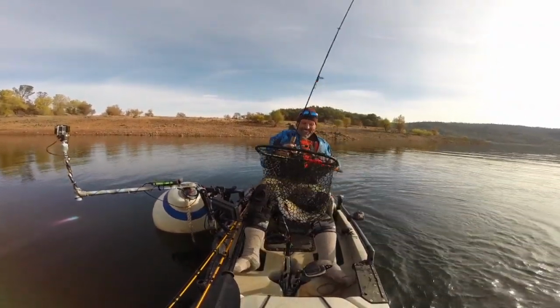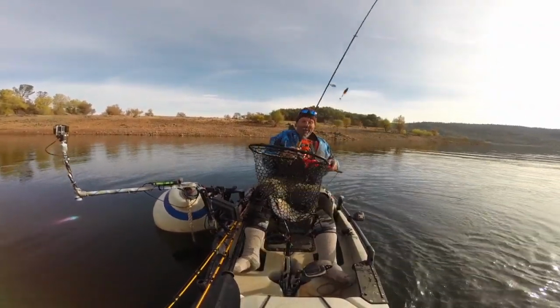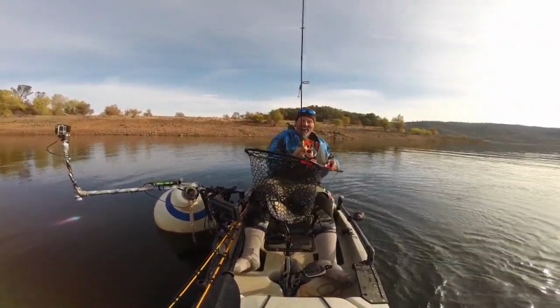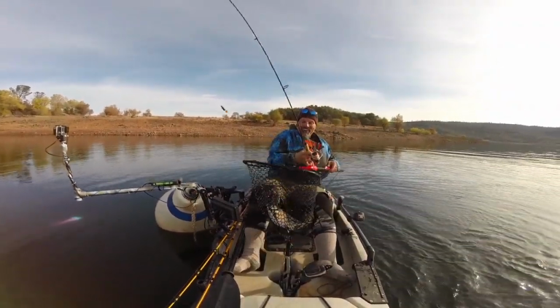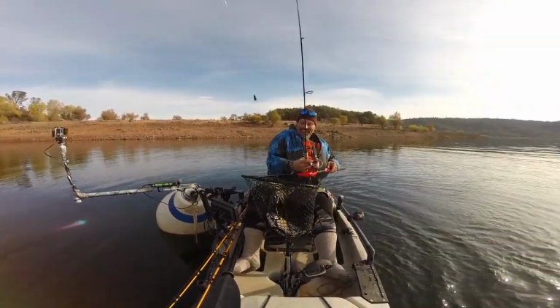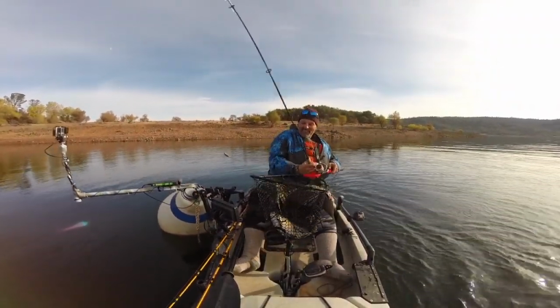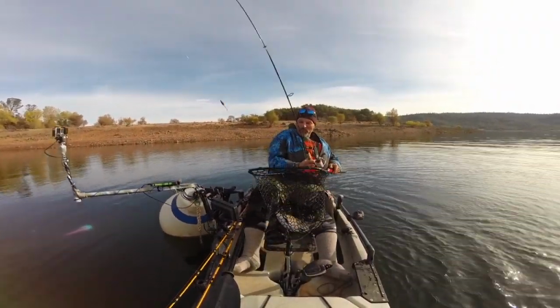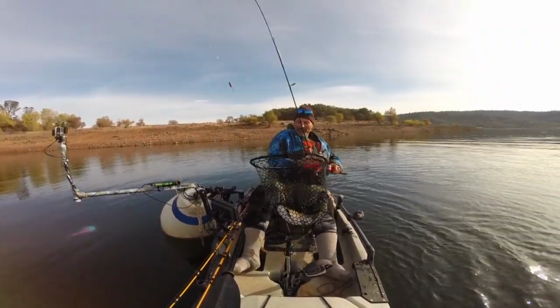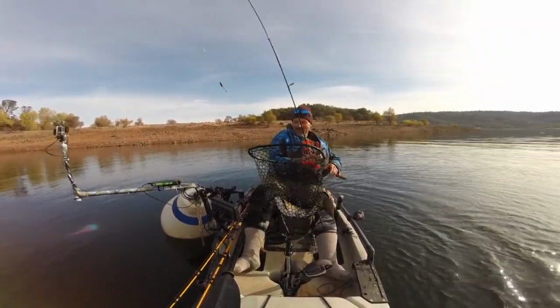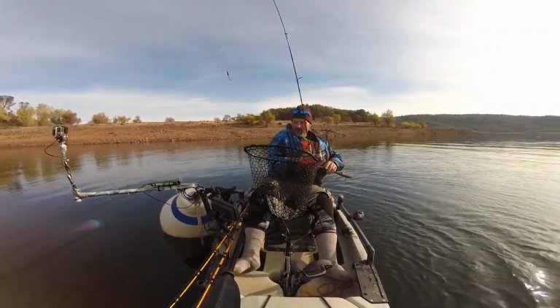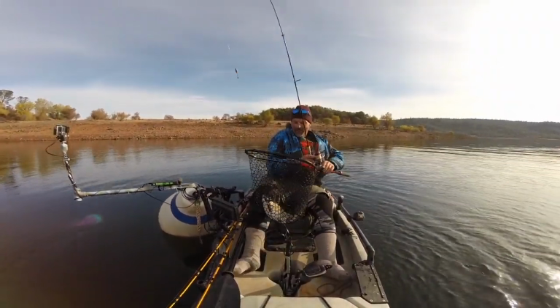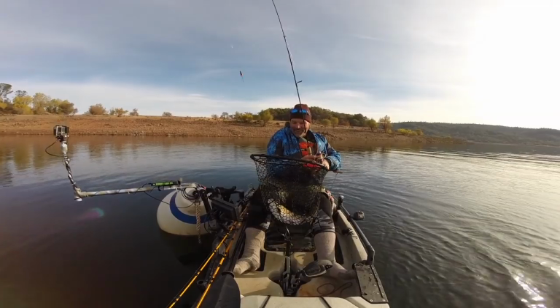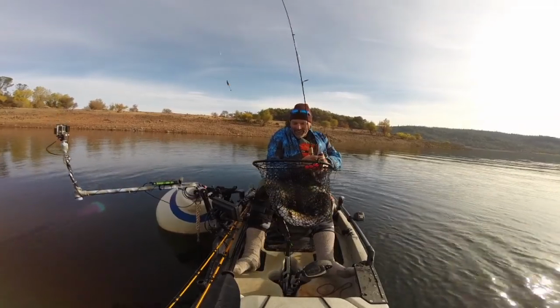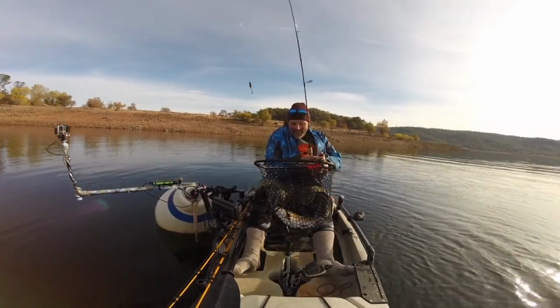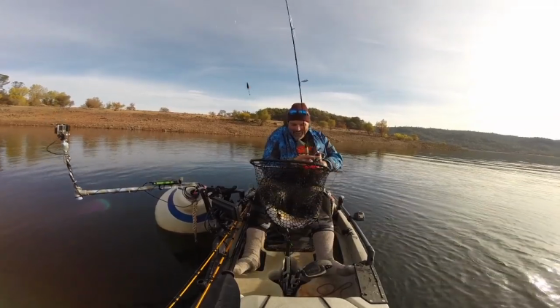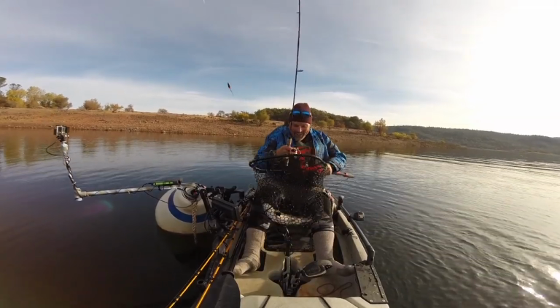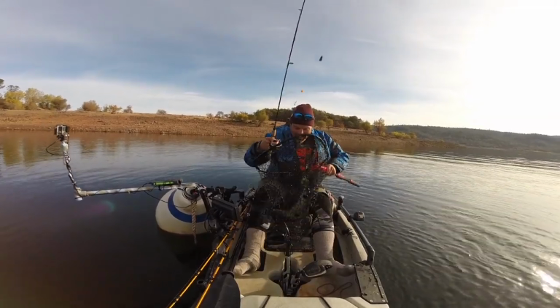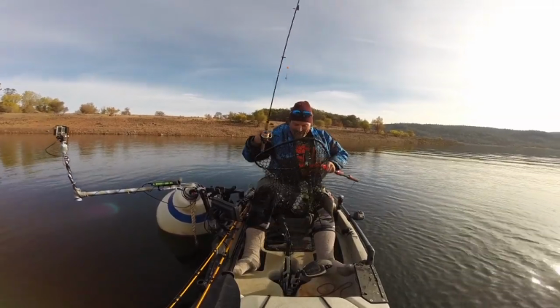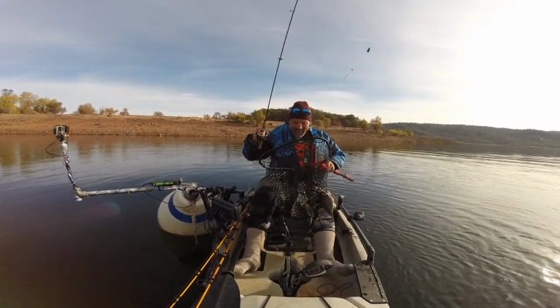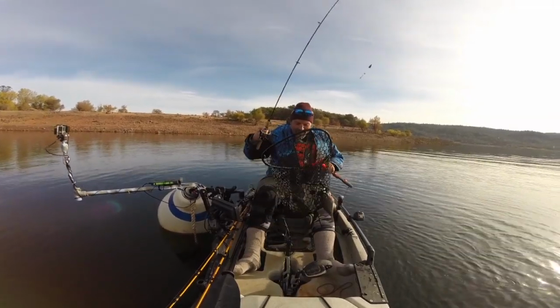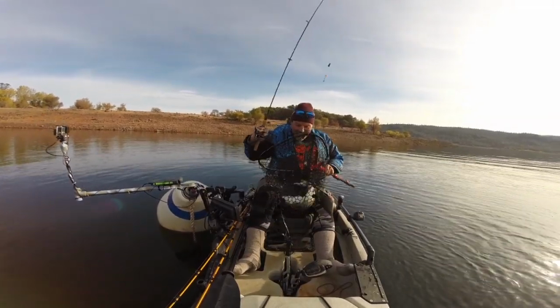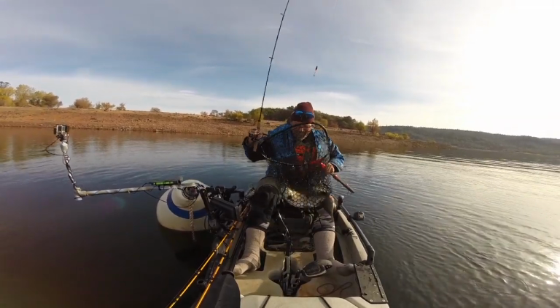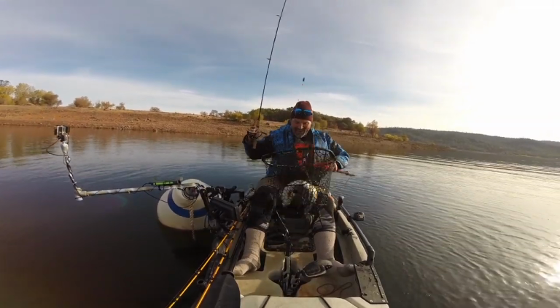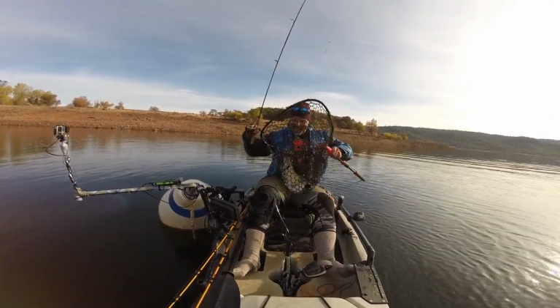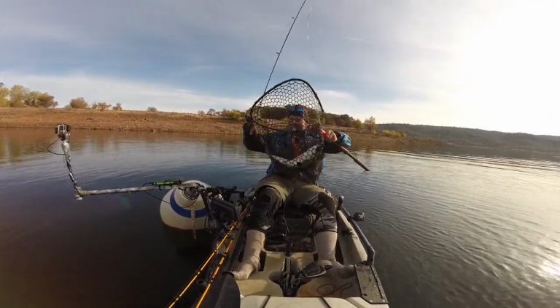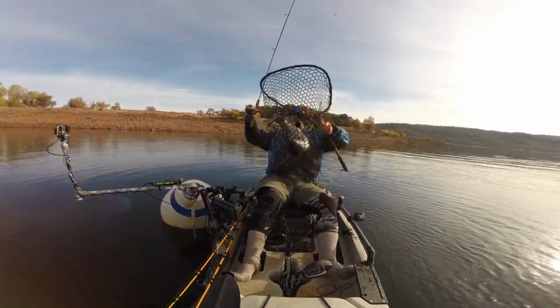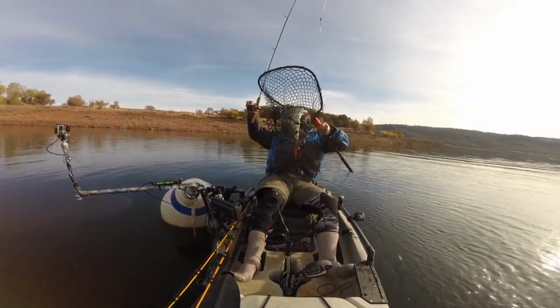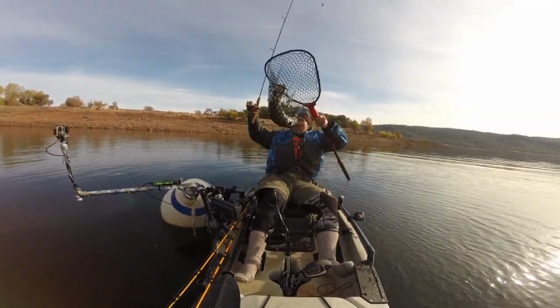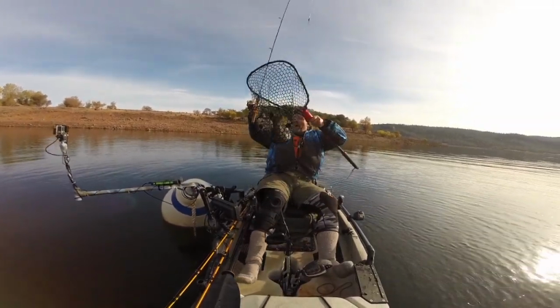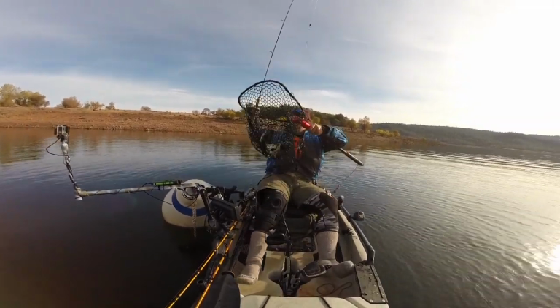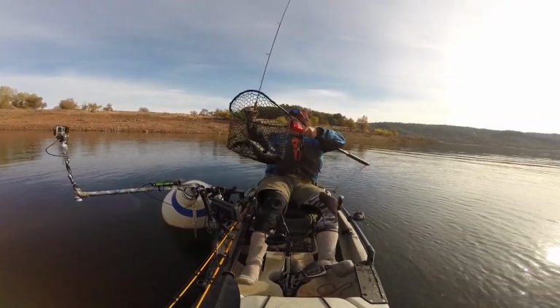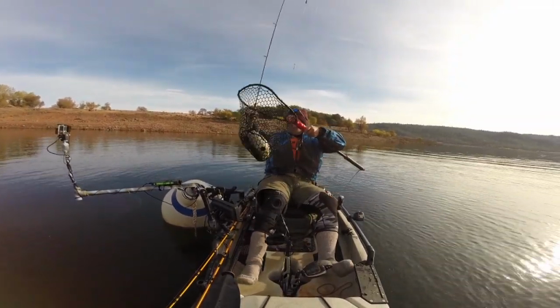Oh that's a big rainbow right there. That's probably five pounds.